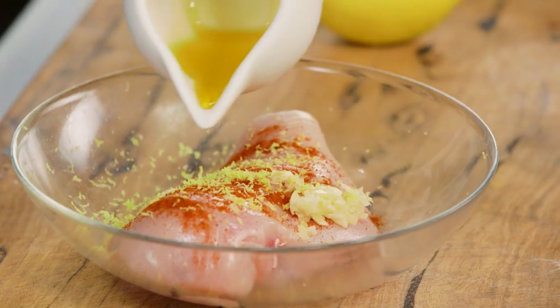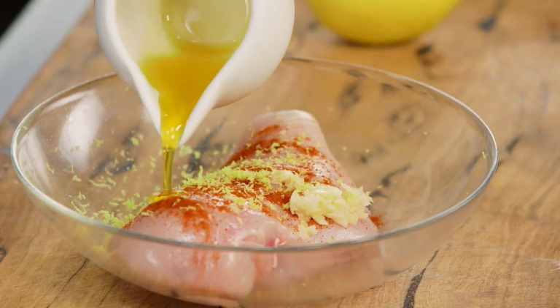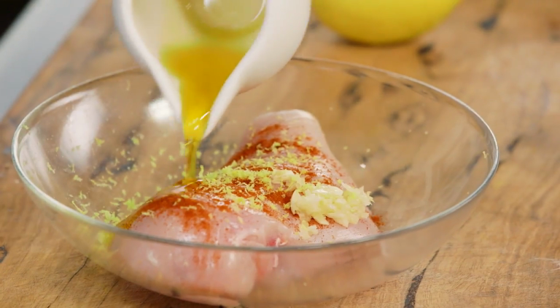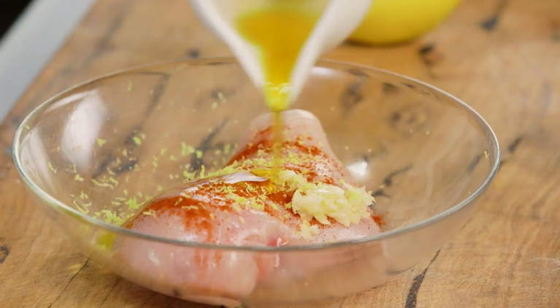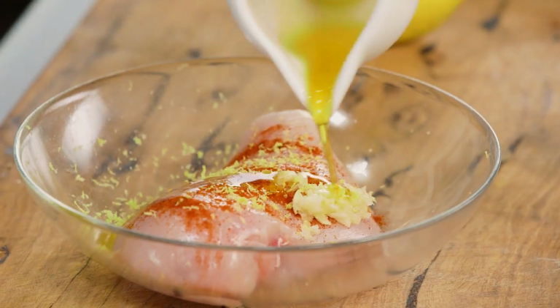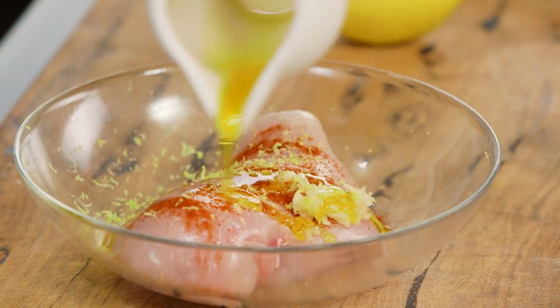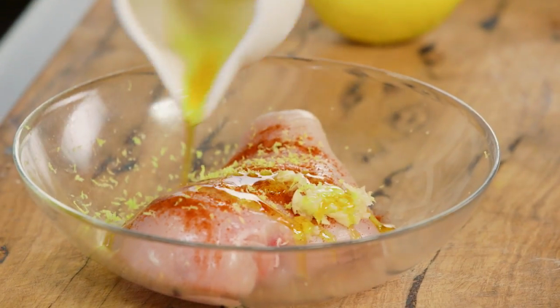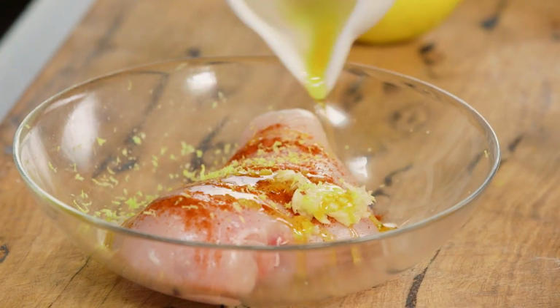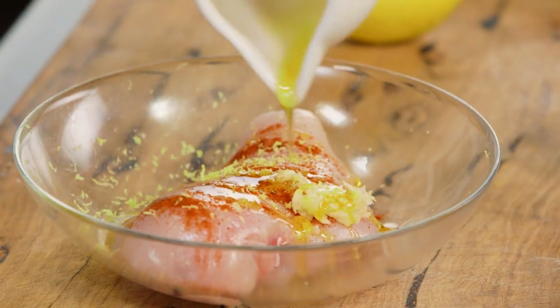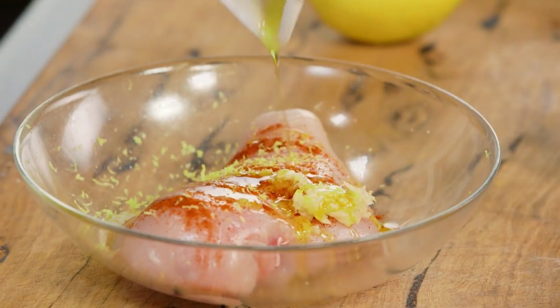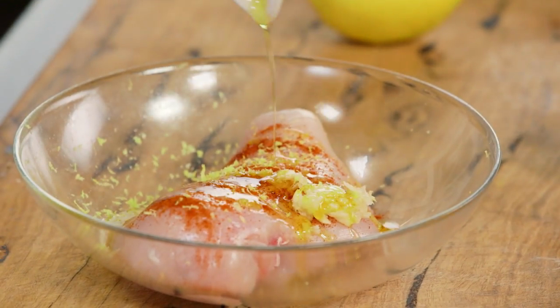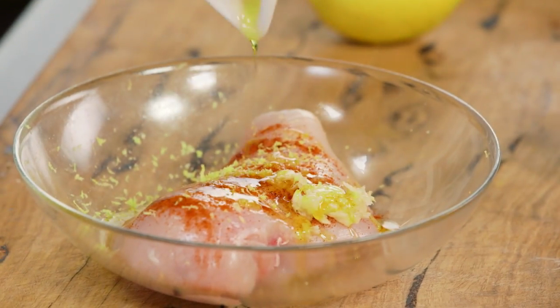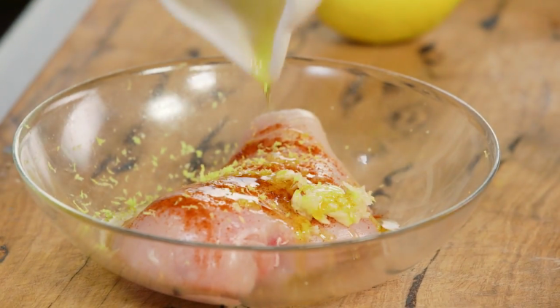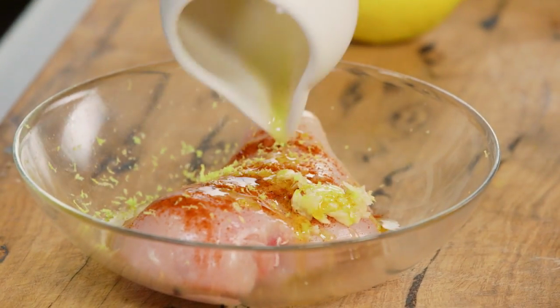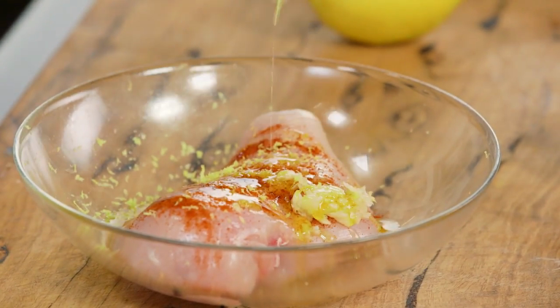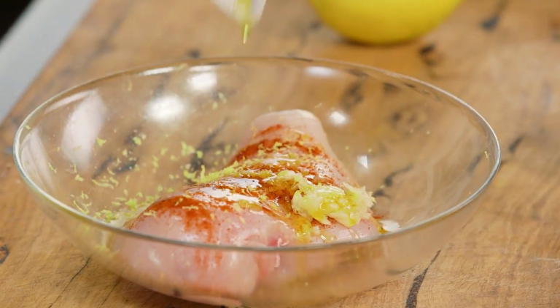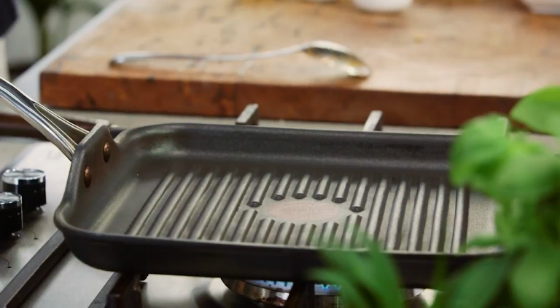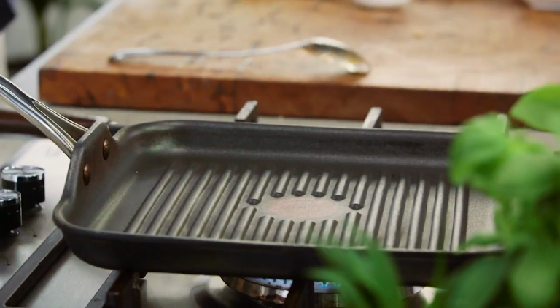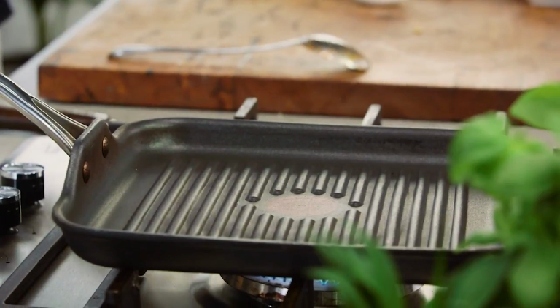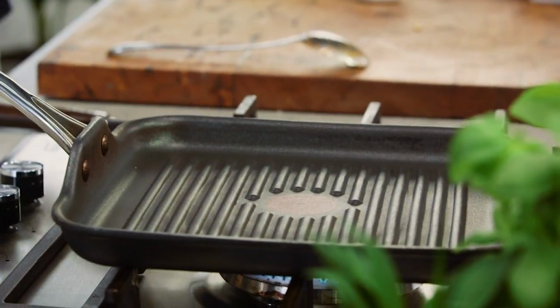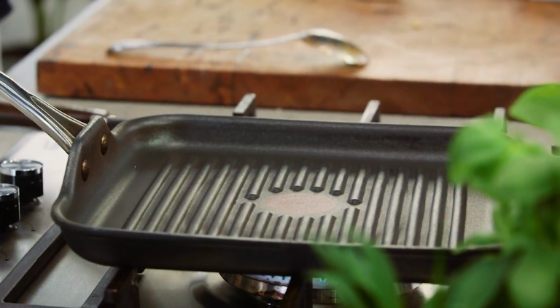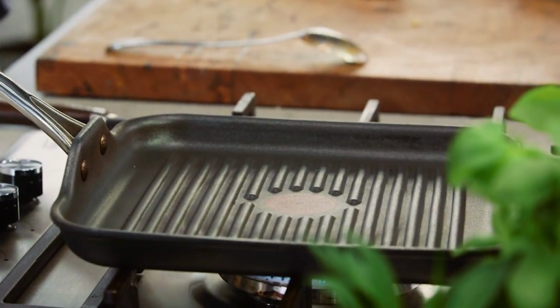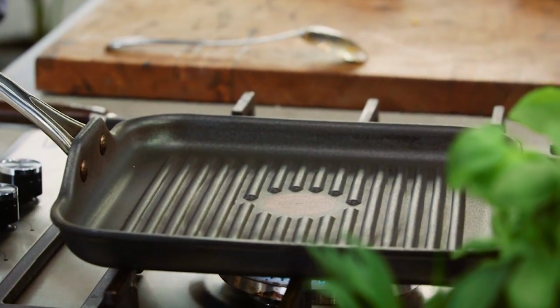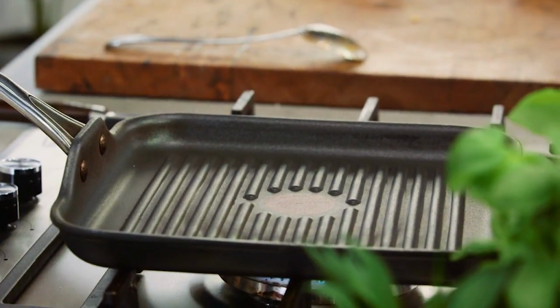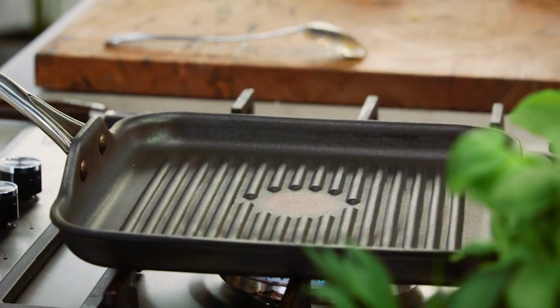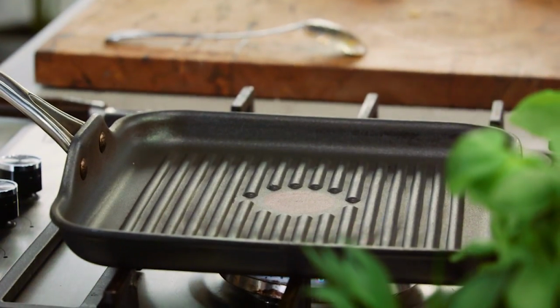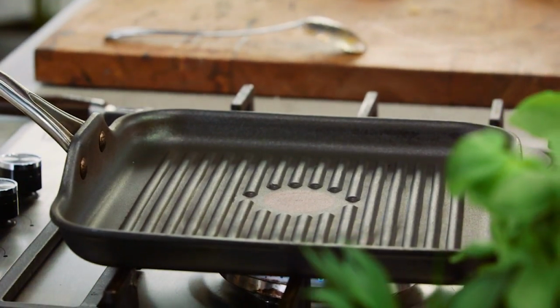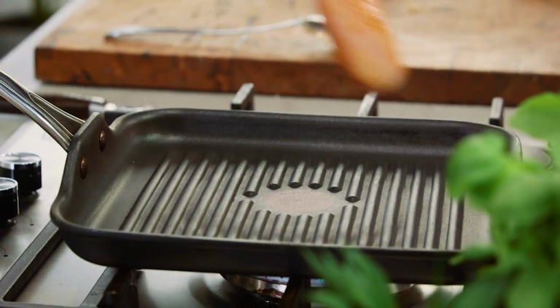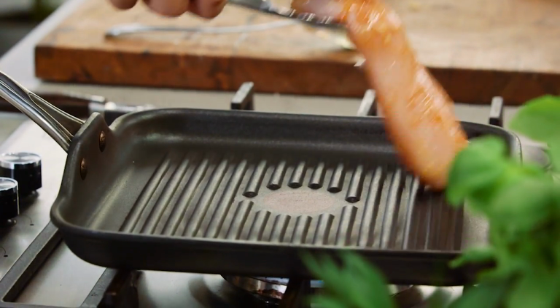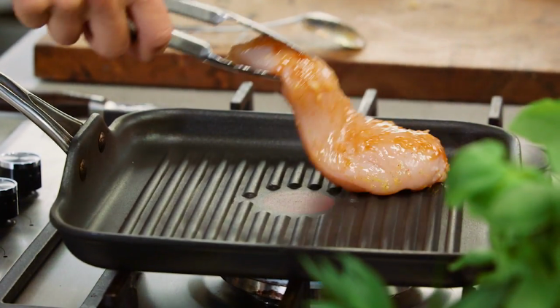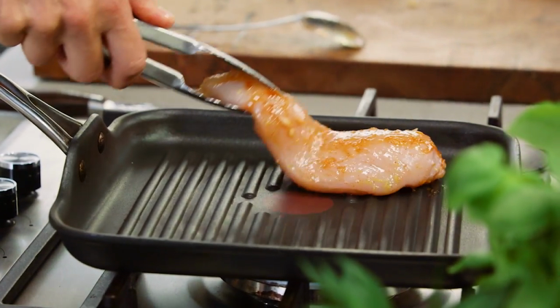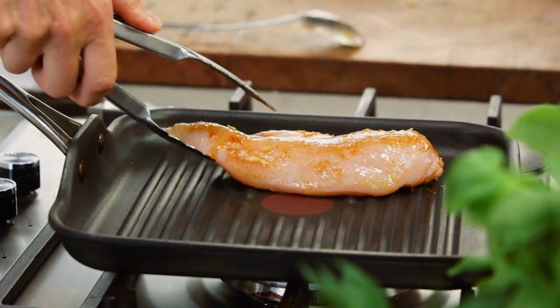I've already preheated my pan and I'm going to cook this for about four to five minutes on each side.